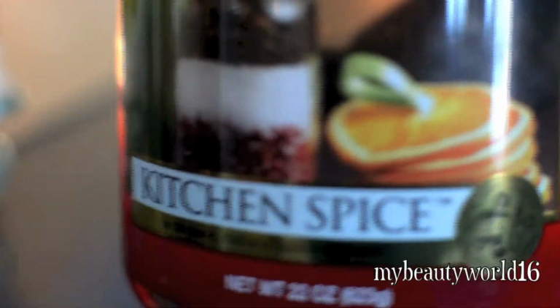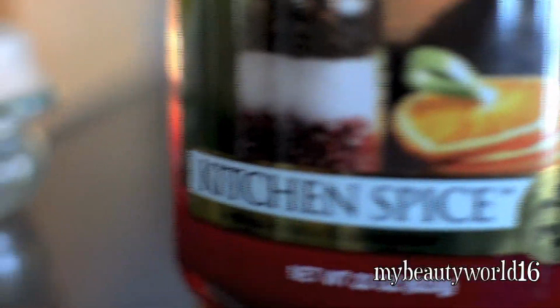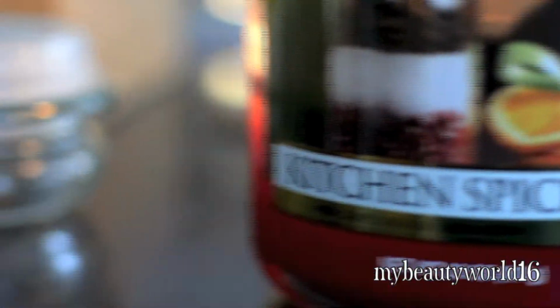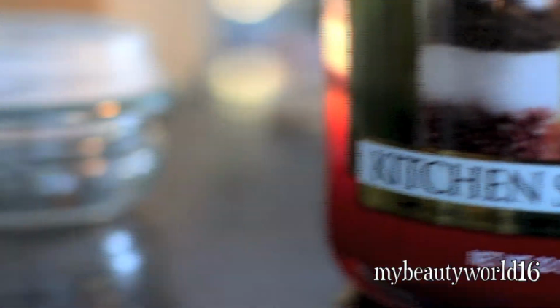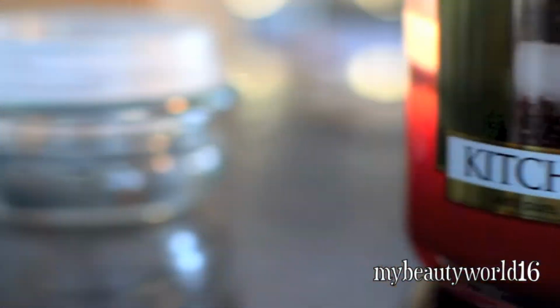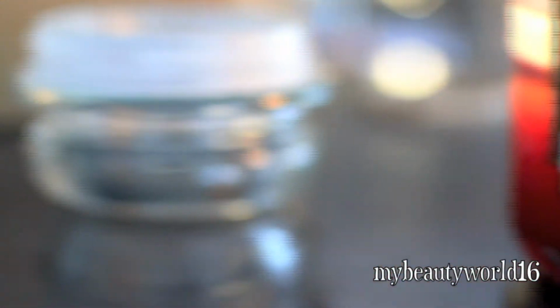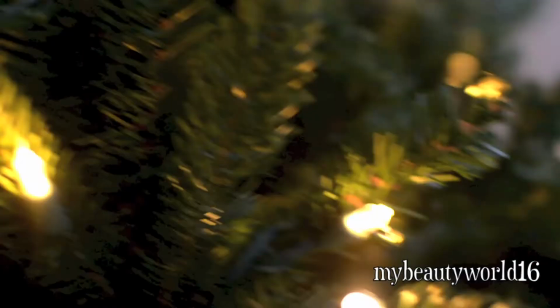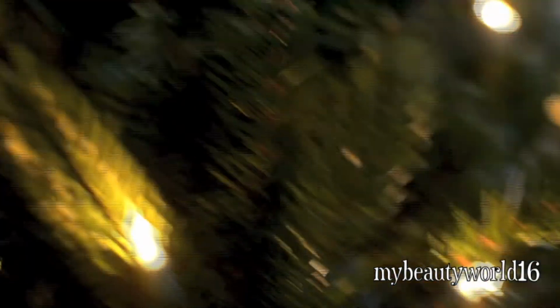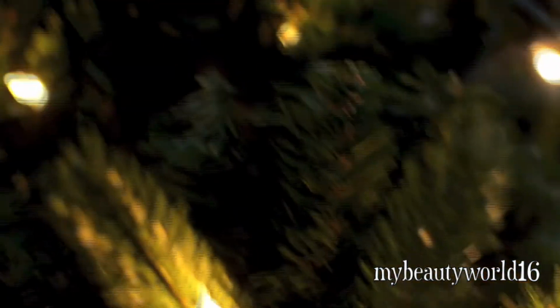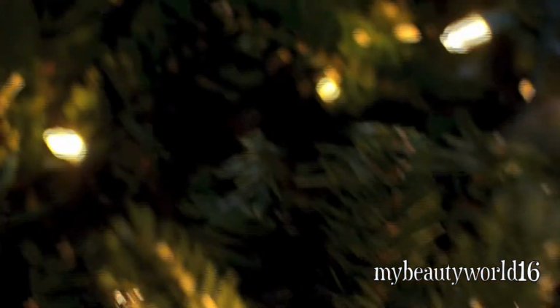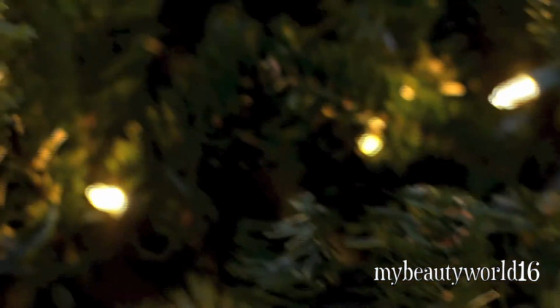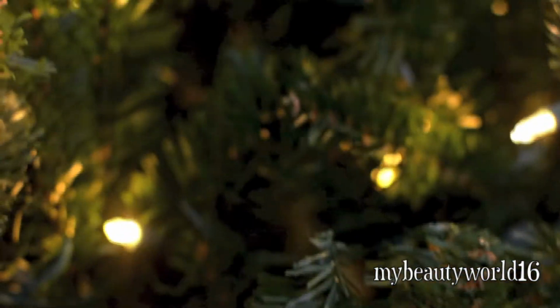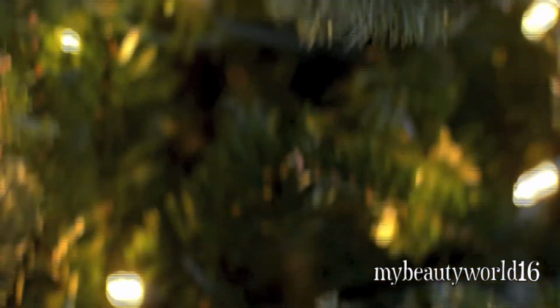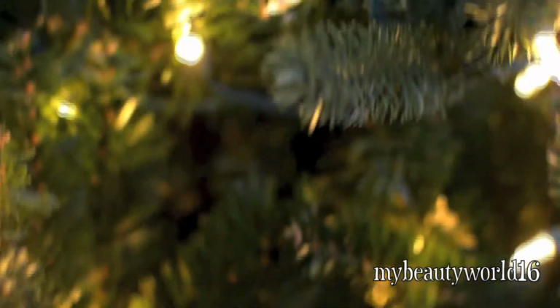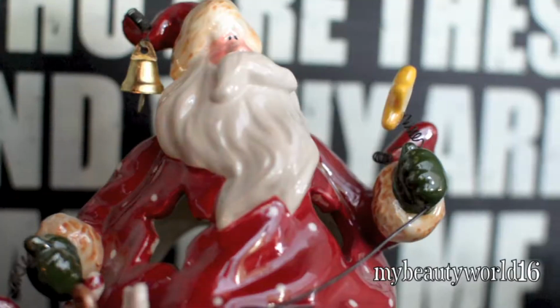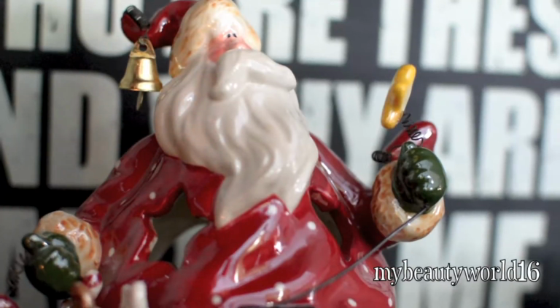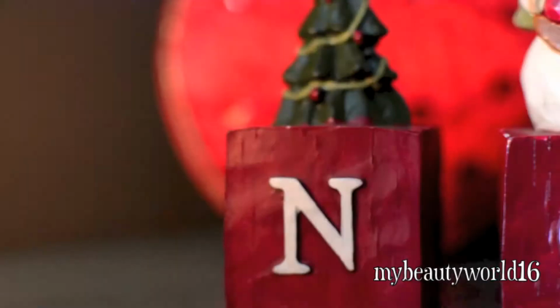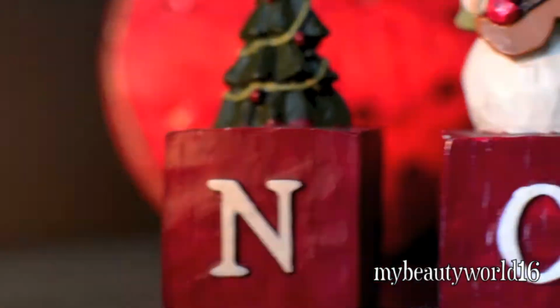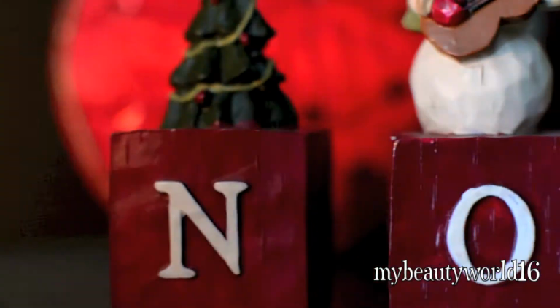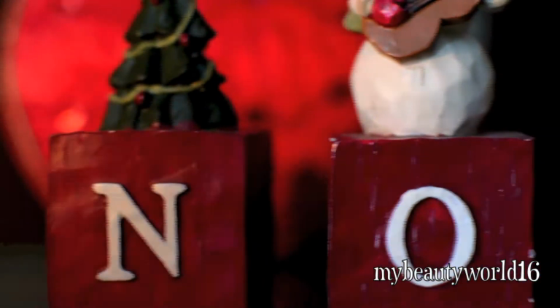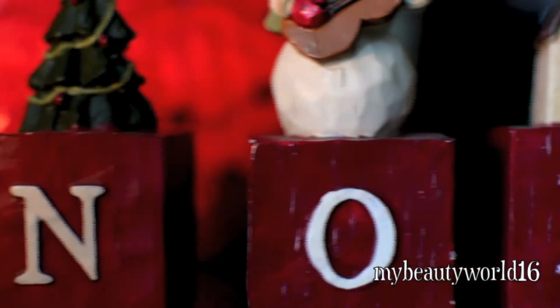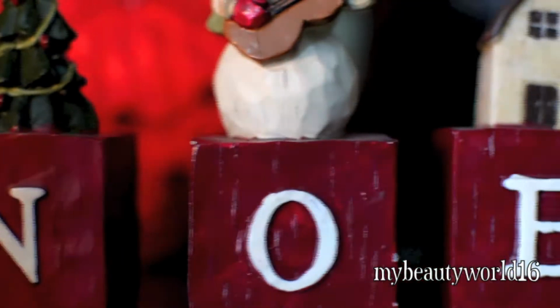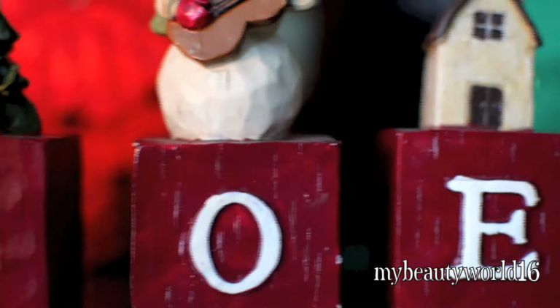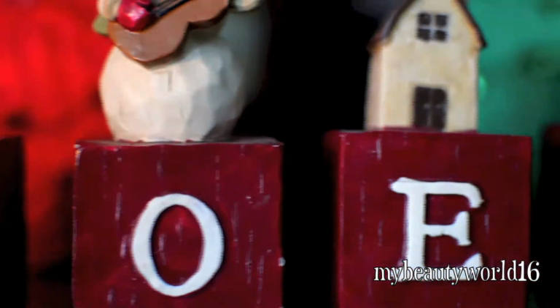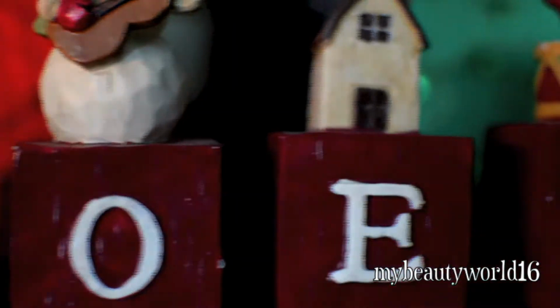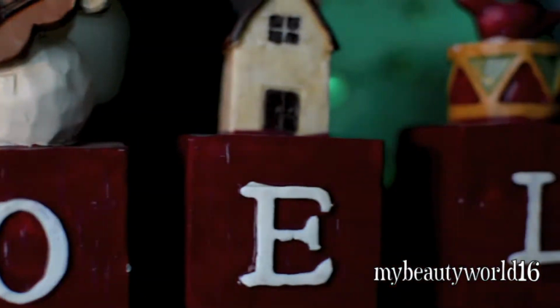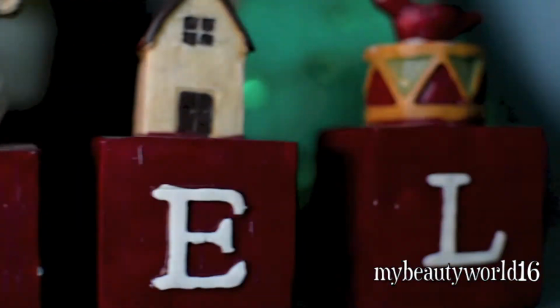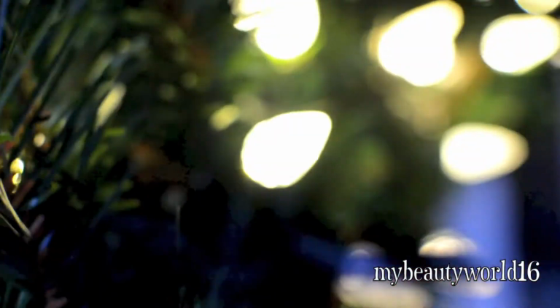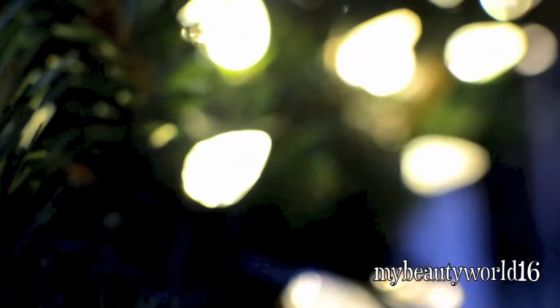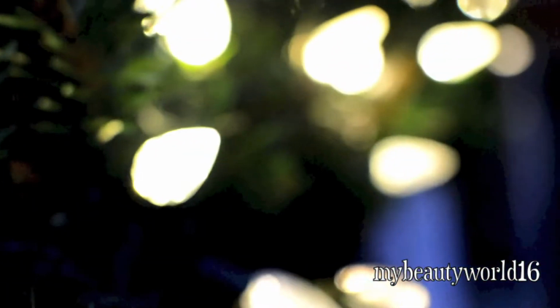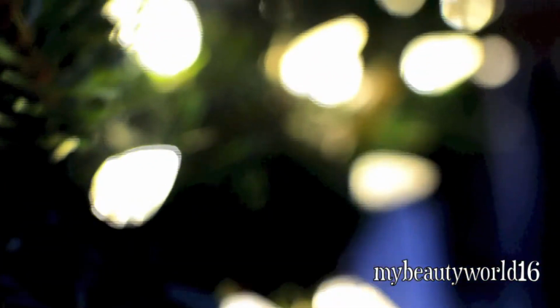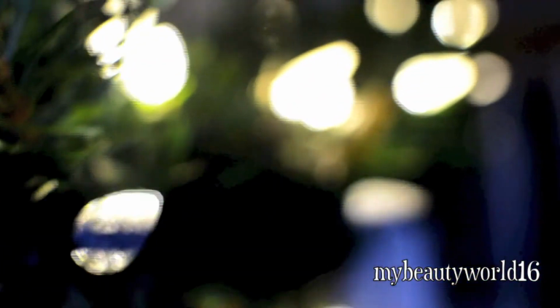So first, this isn't really an essential, but I love all Christmas decorations. This of course depends on your taste, but any will do.